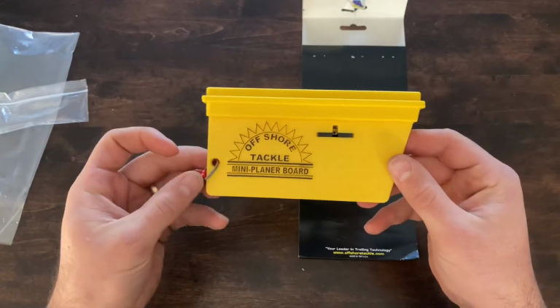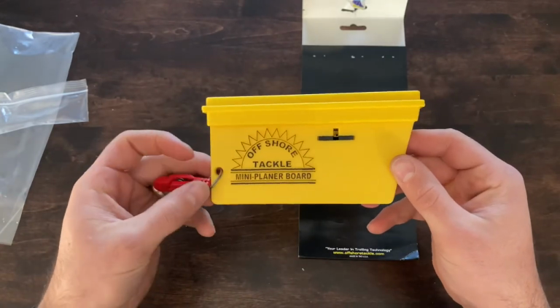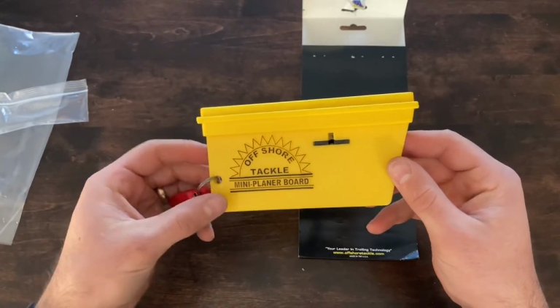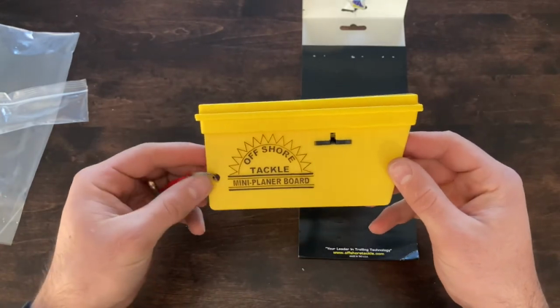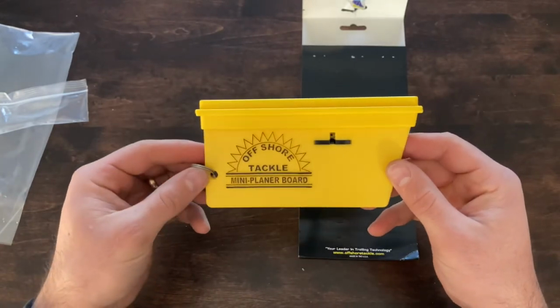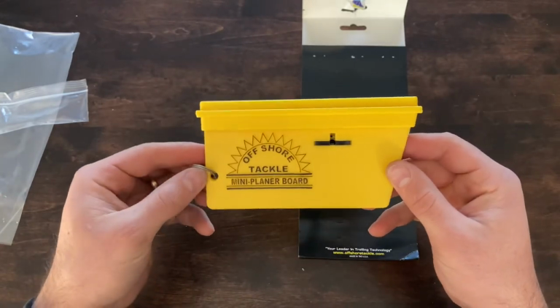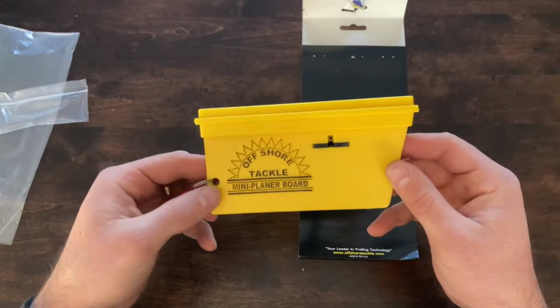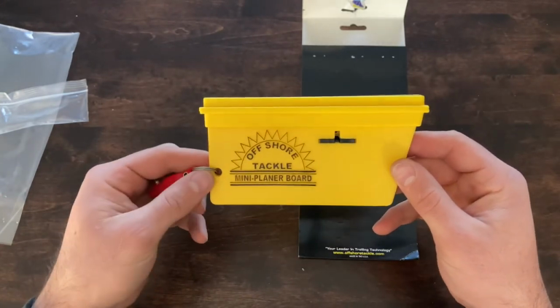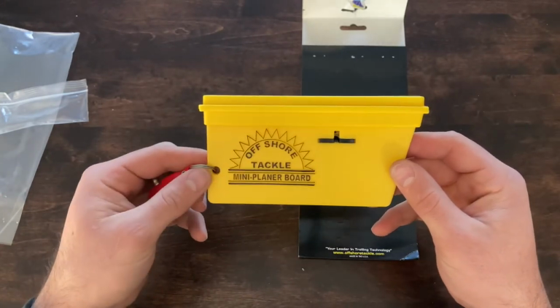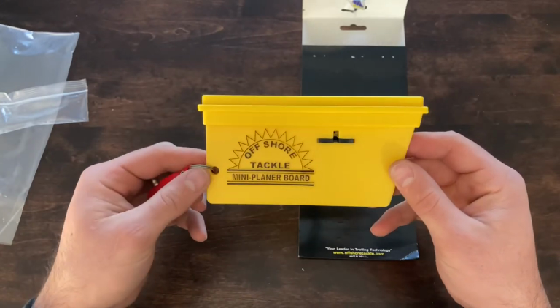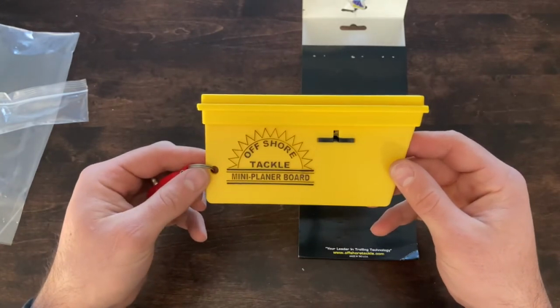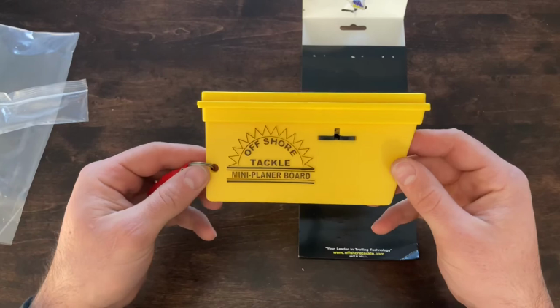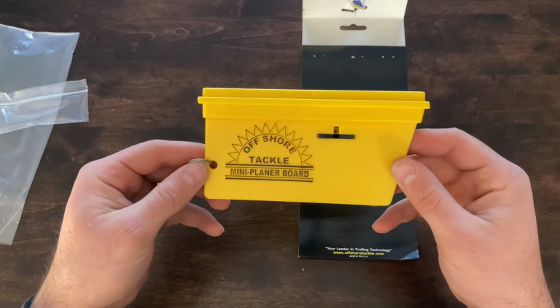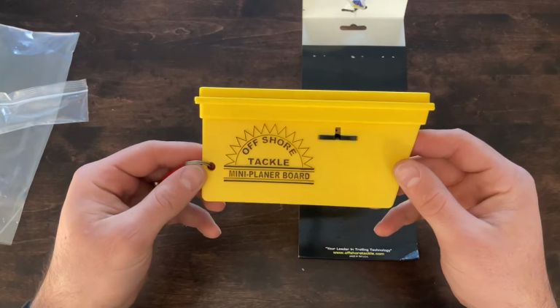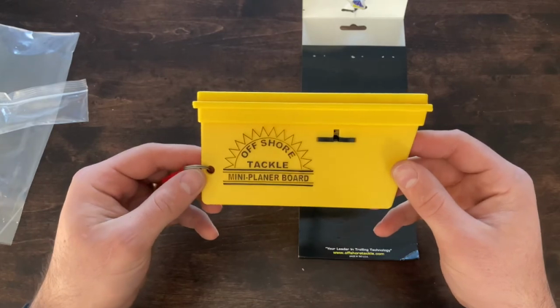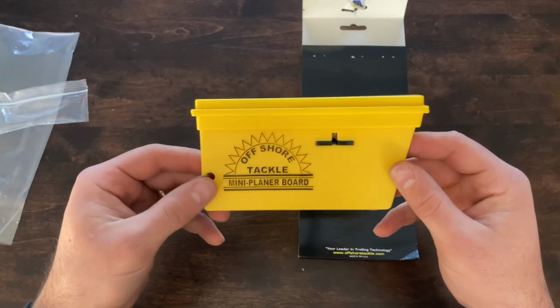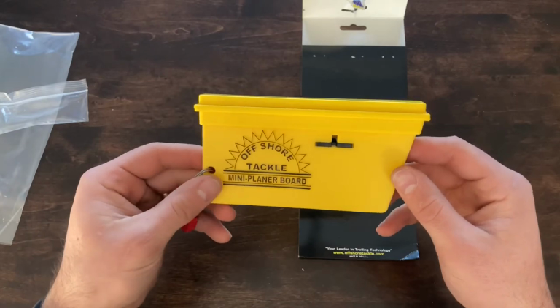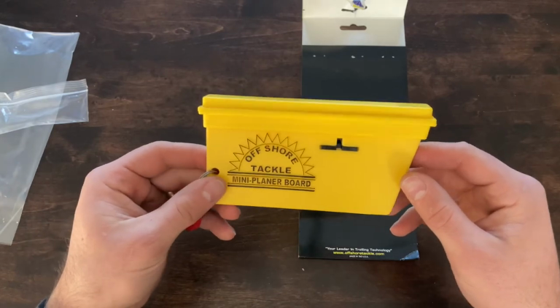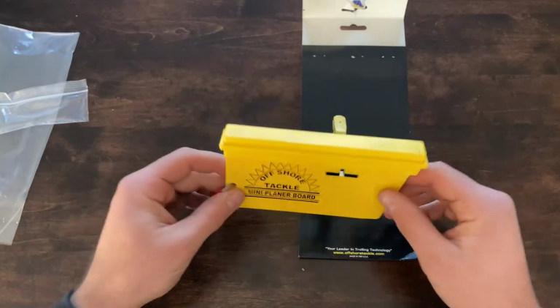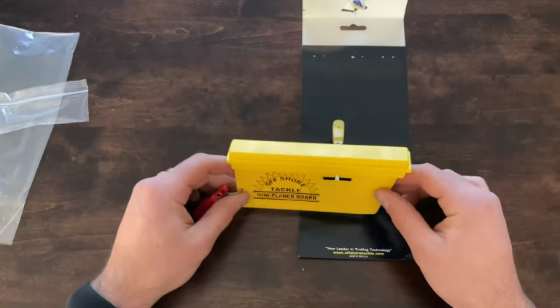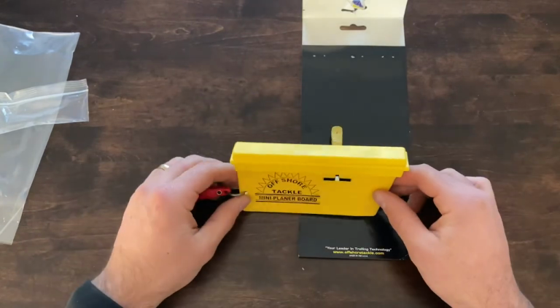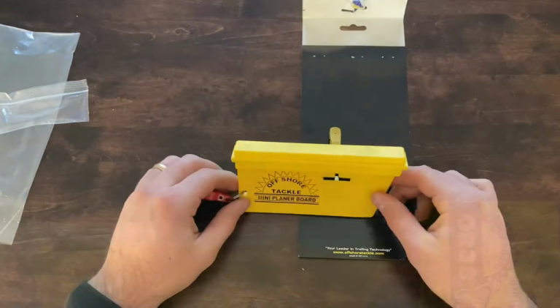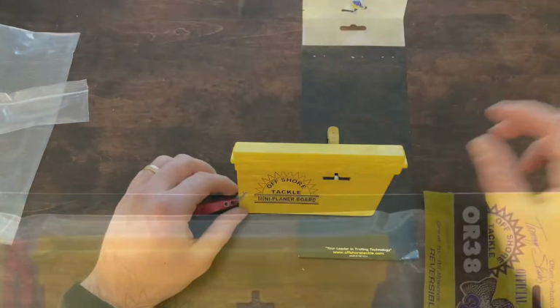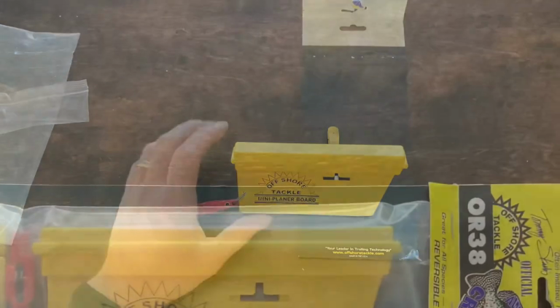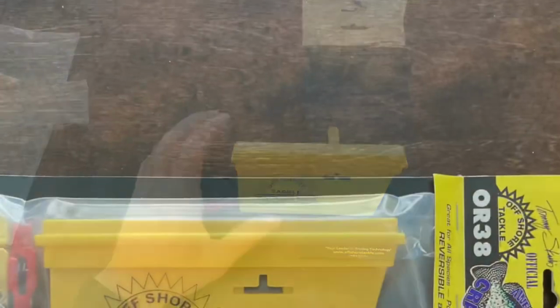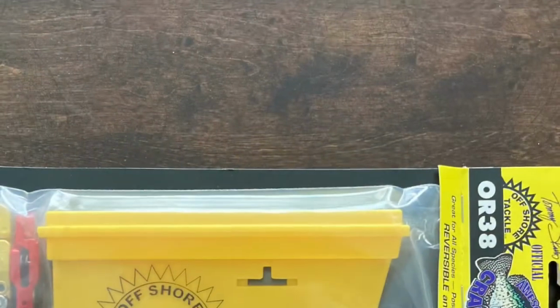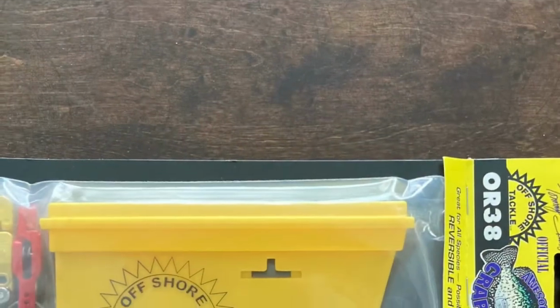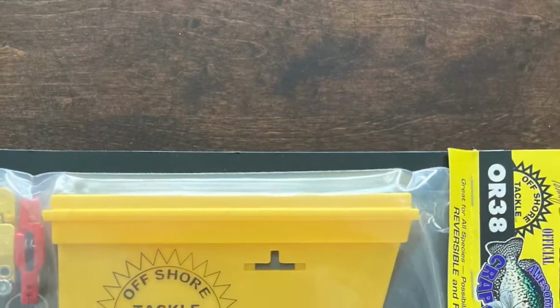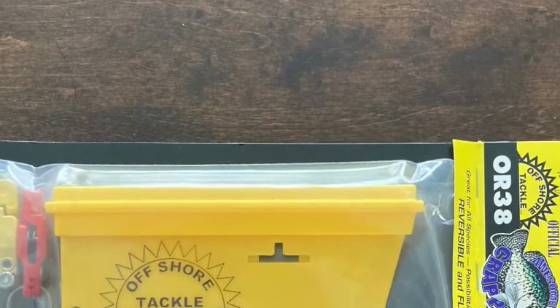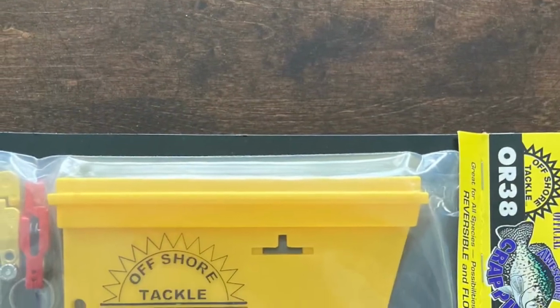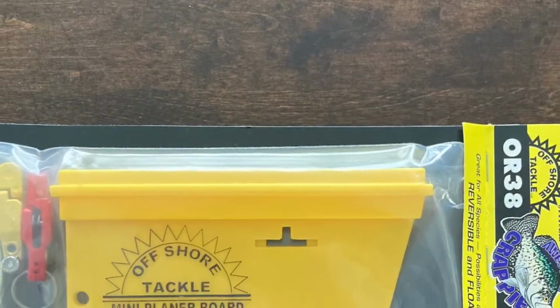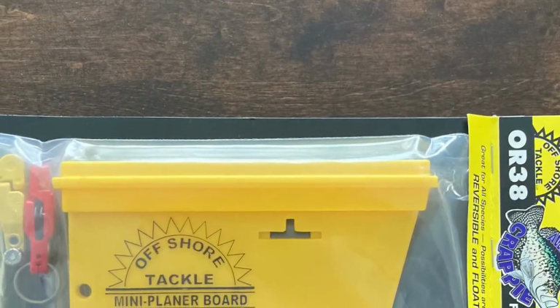I'm going to be trolling for walleyes and we'll see if it'll work with trout as well.